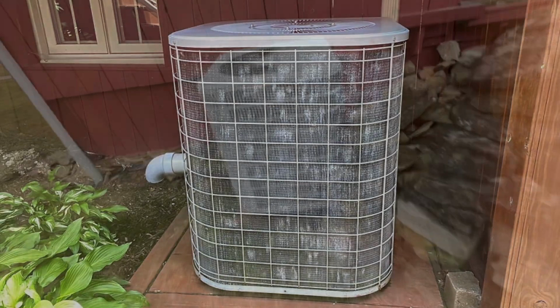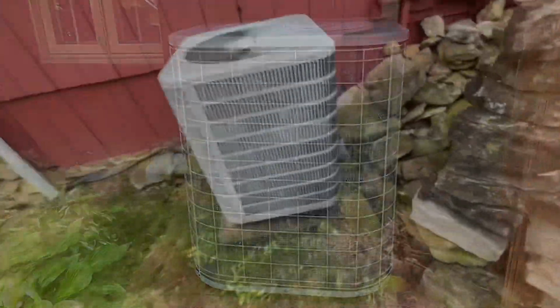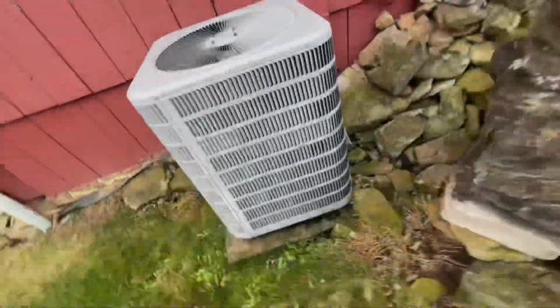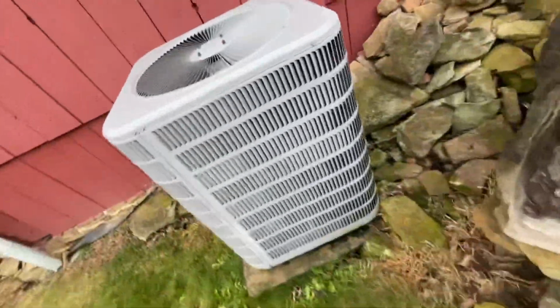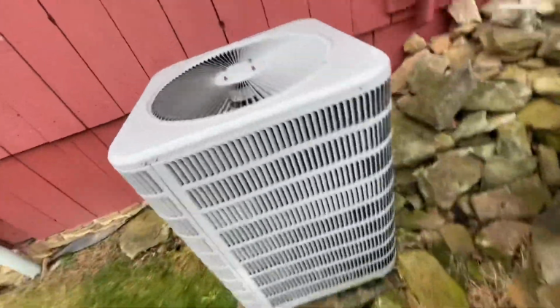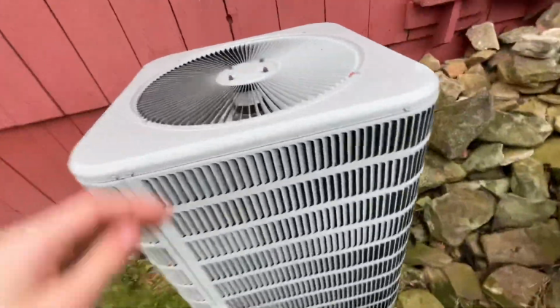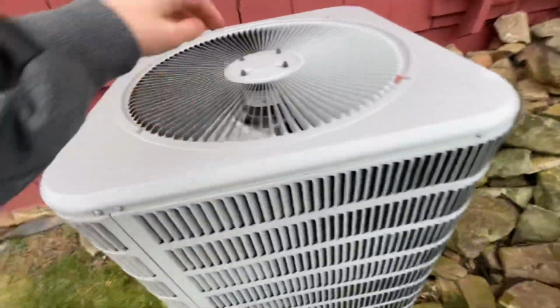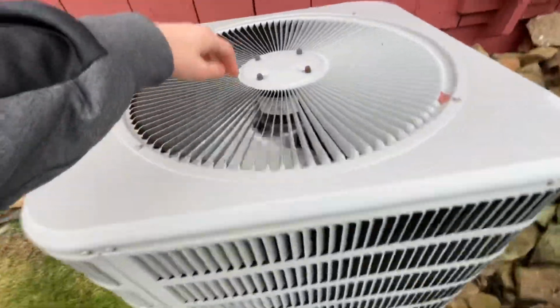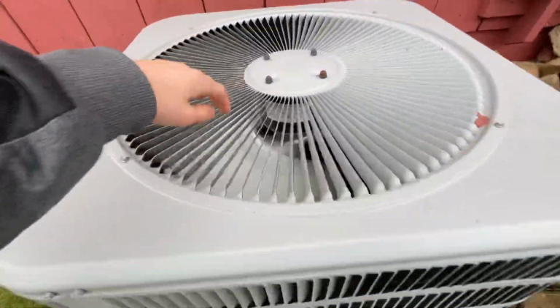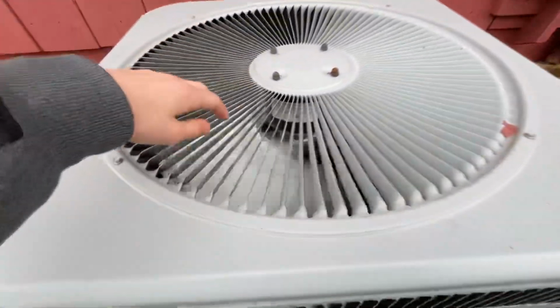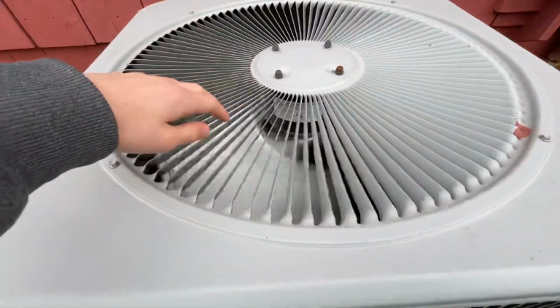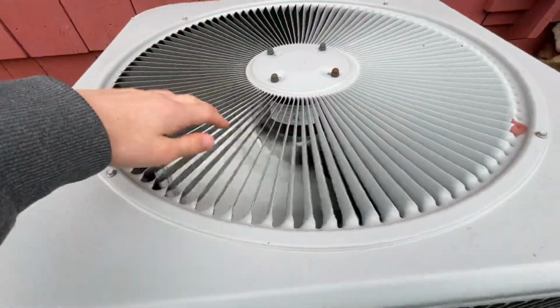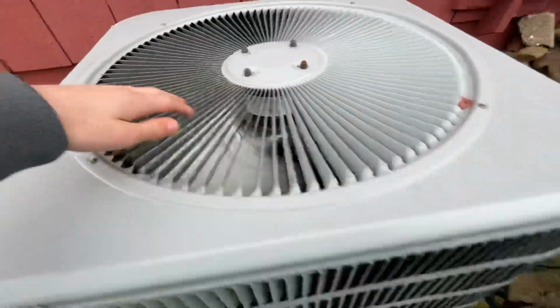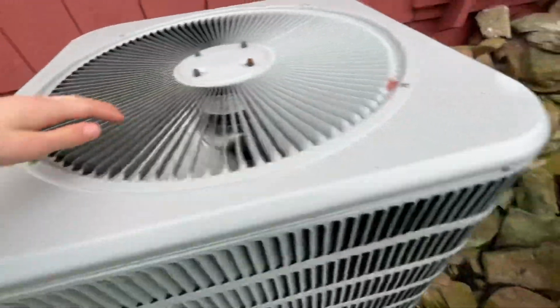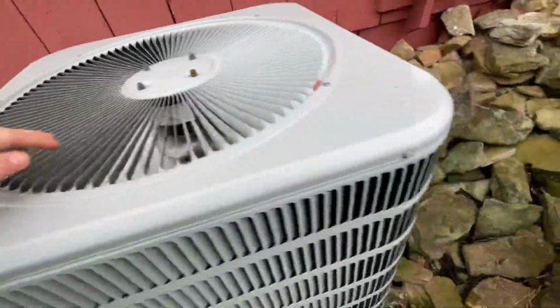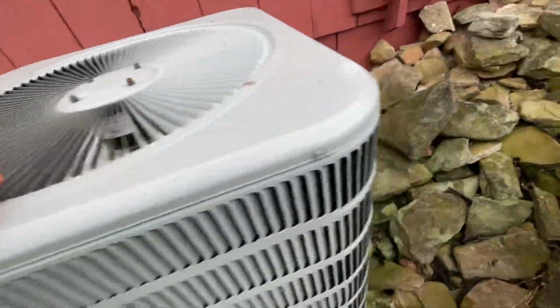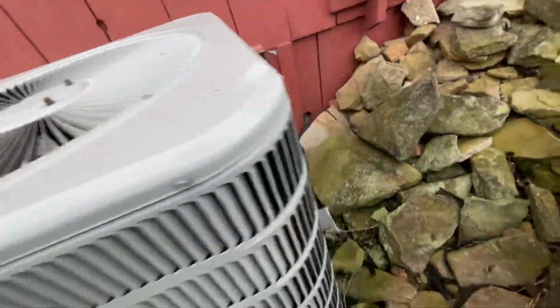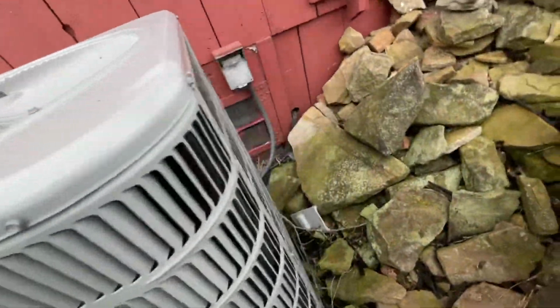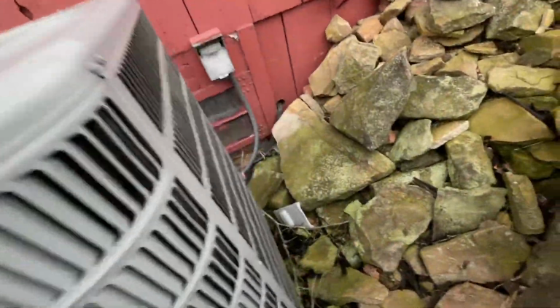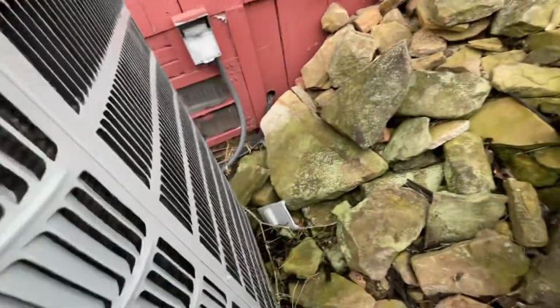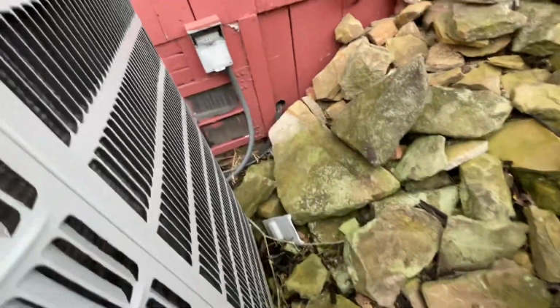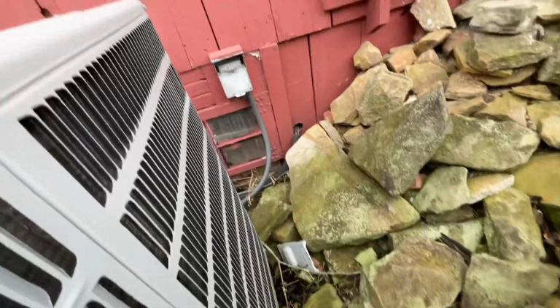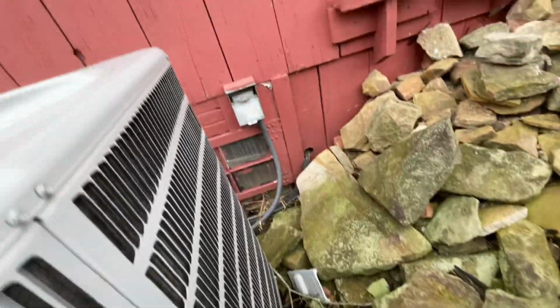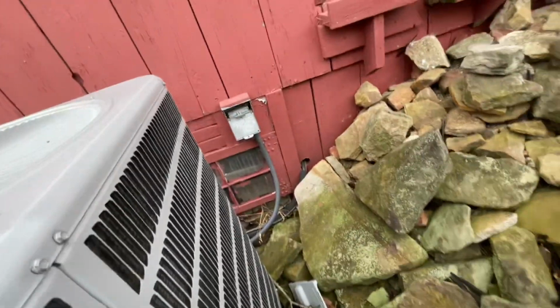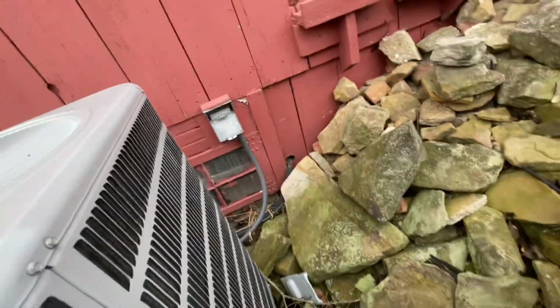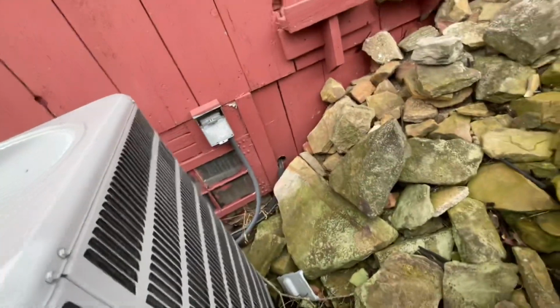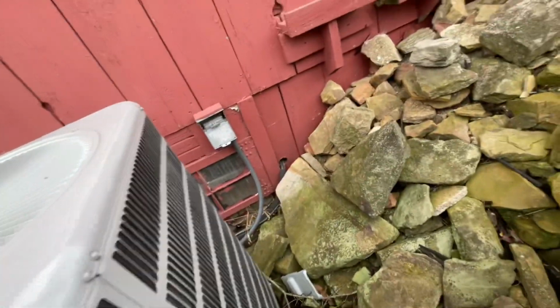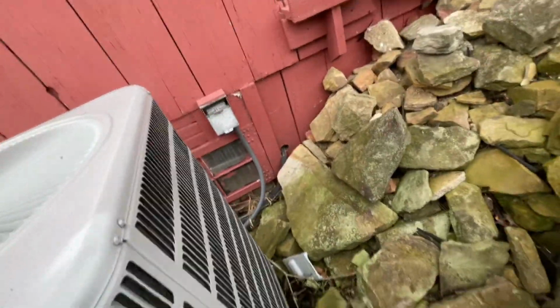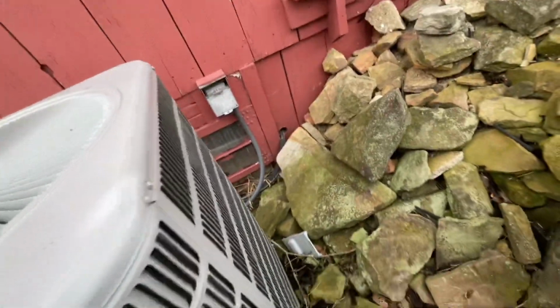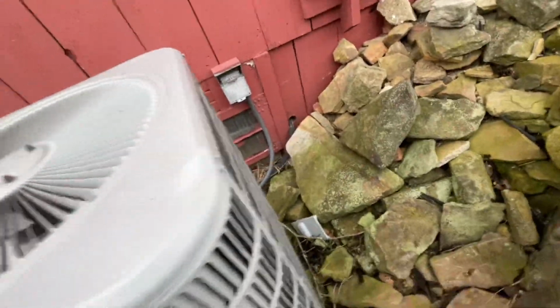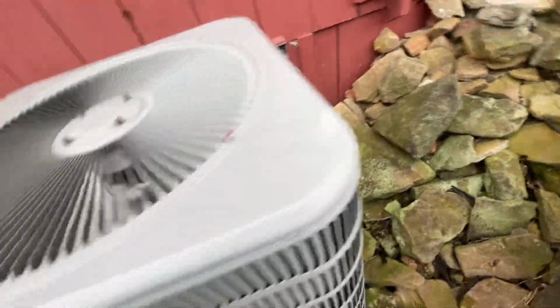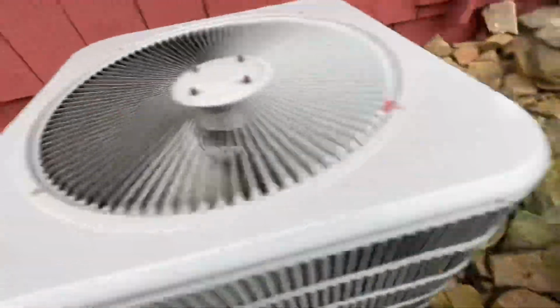This is a Concord heat pump. That's in heat mode, and it looks like the disconnect box fell apart.